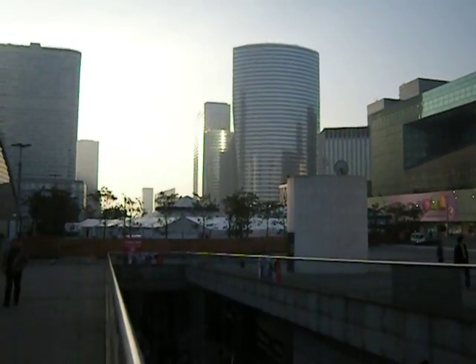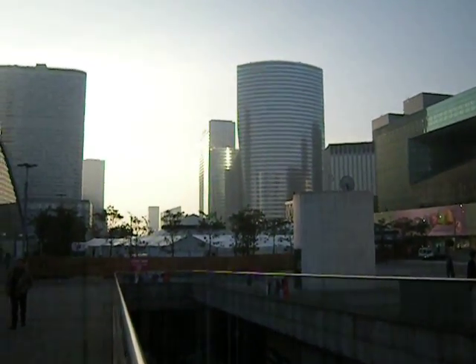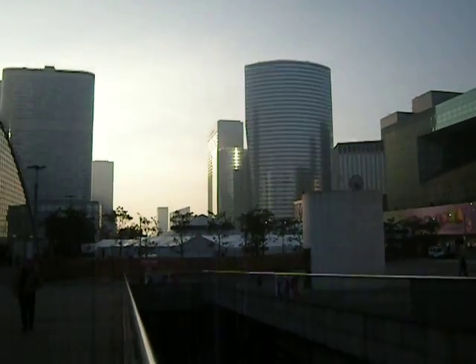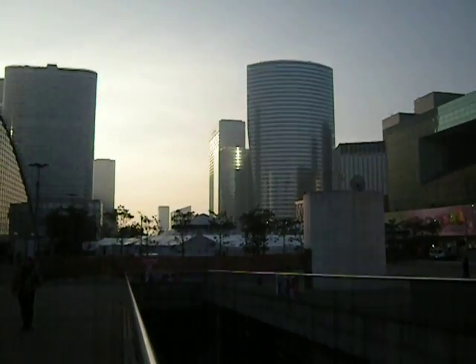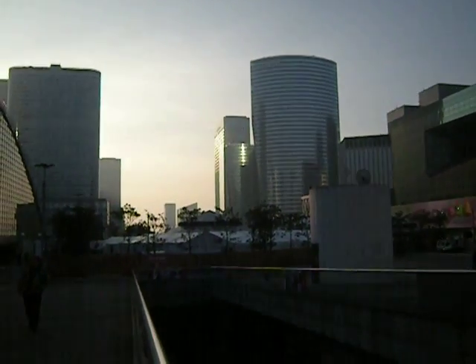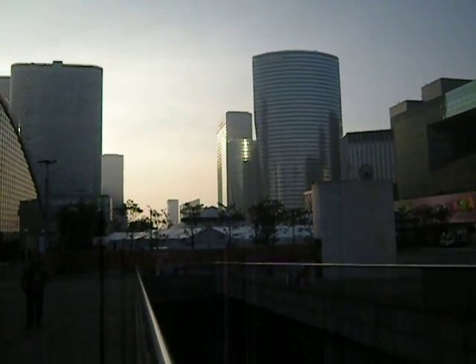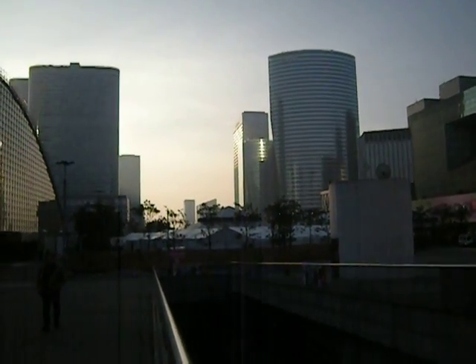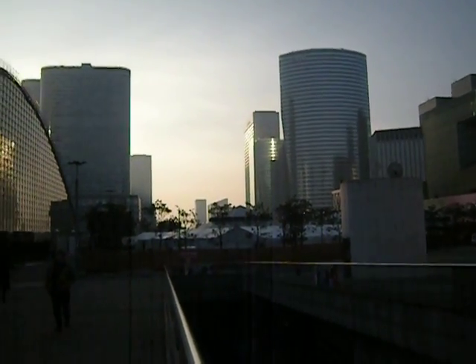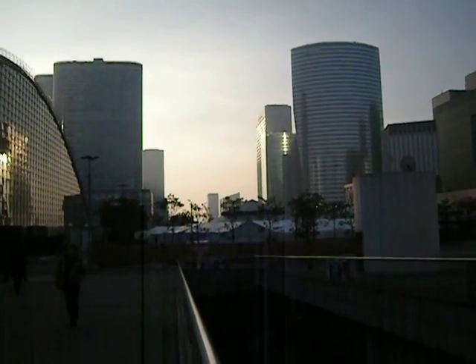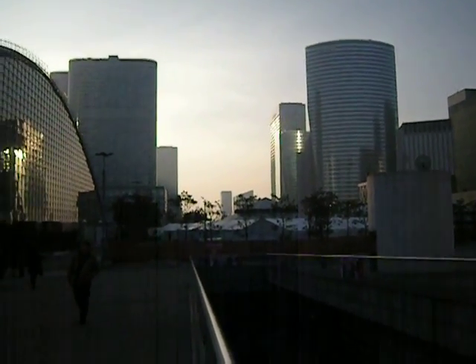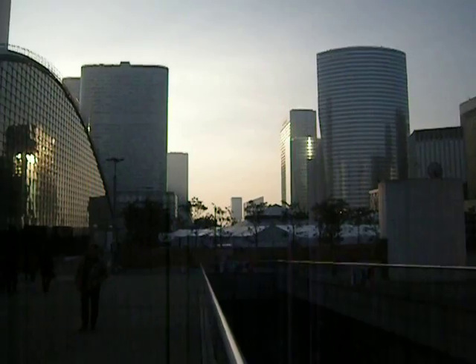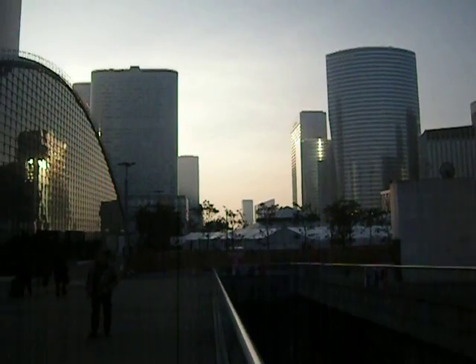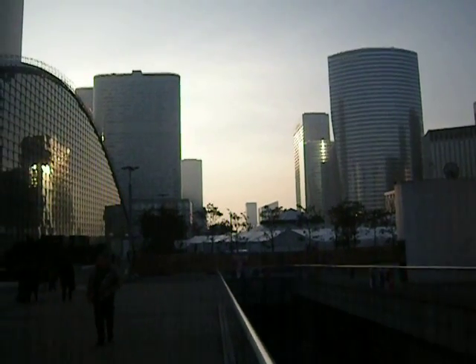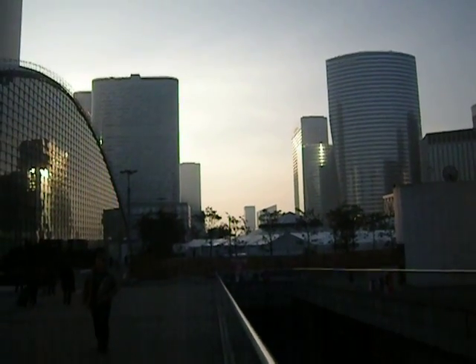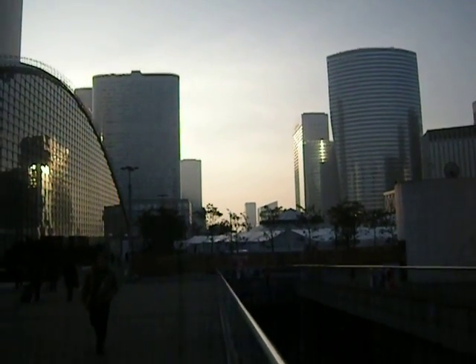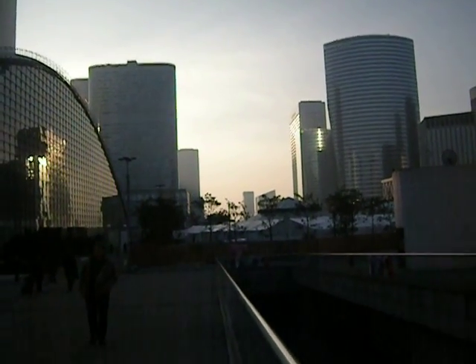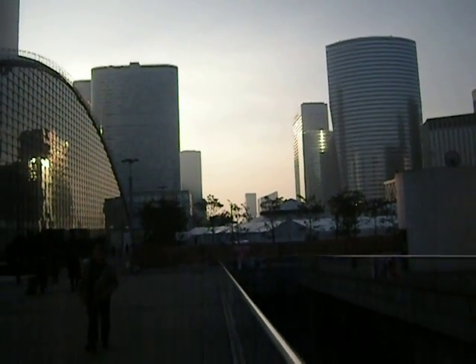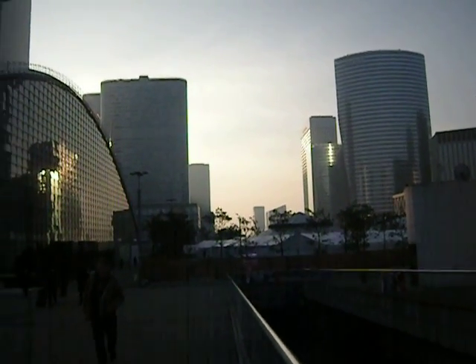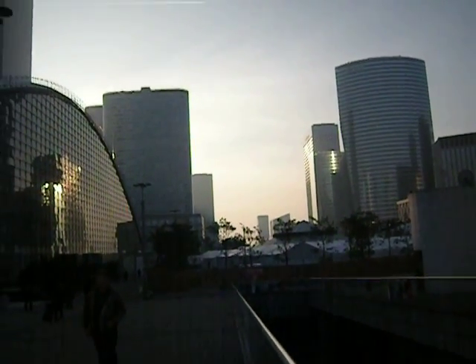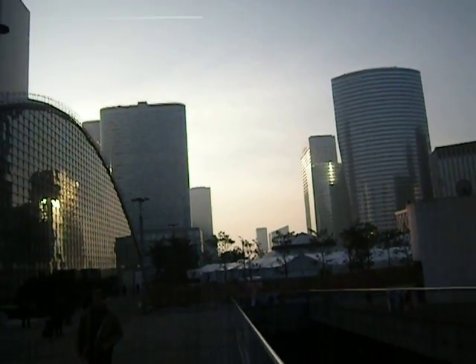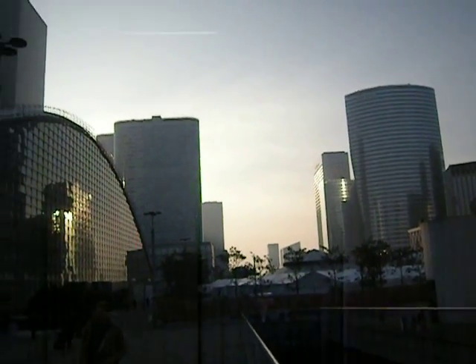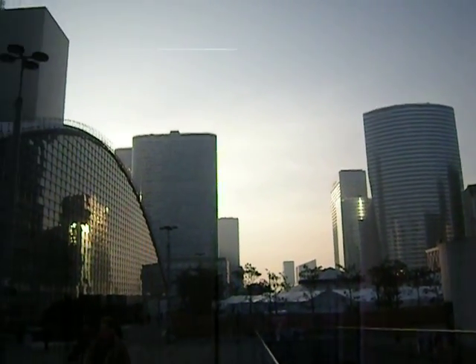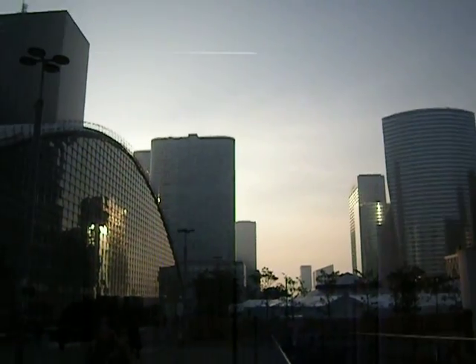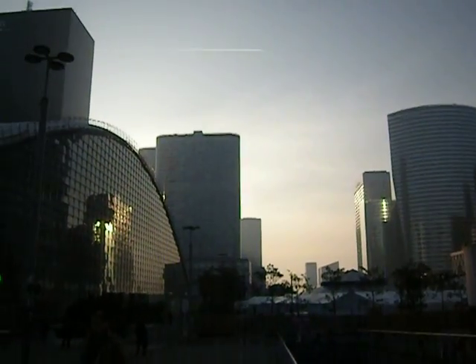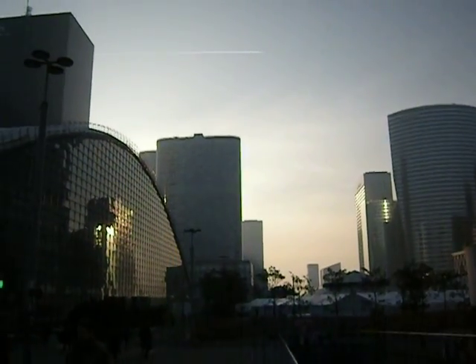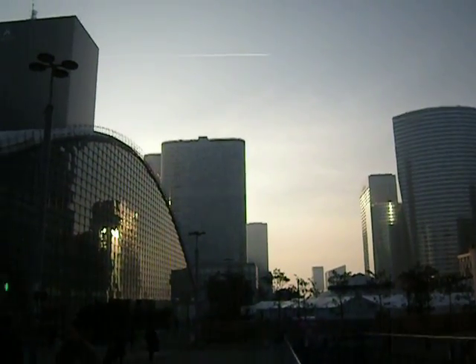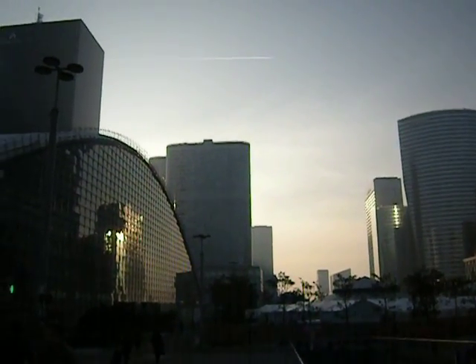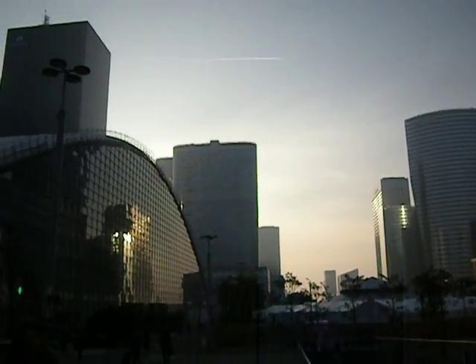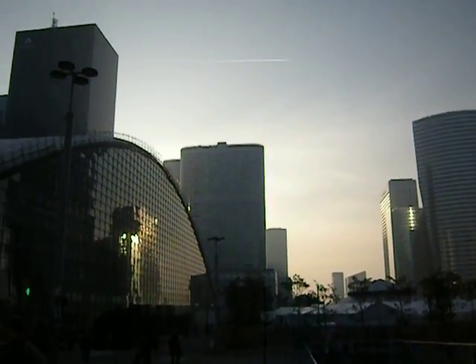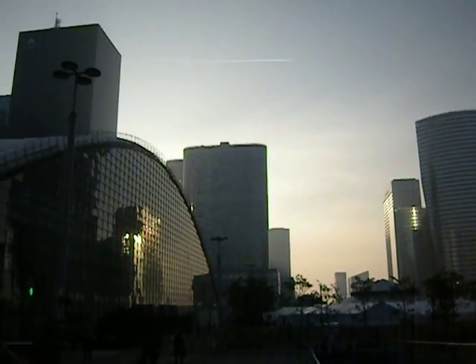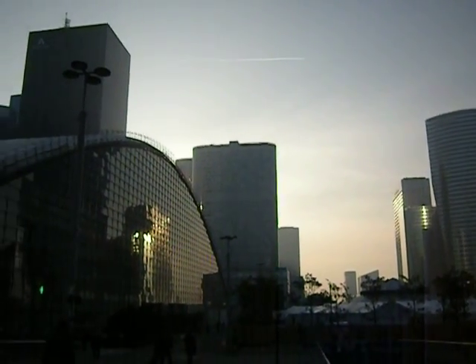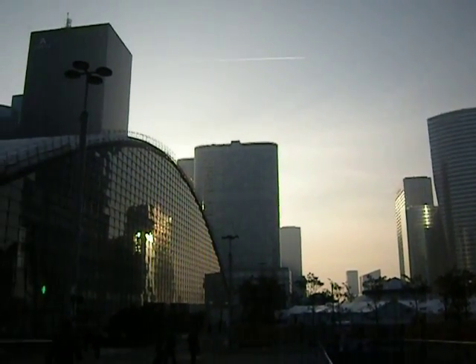This was the Manhattan of Paris, and it's not actually in Paris — it's to the west of Paris. Le Cœur de la Défense.